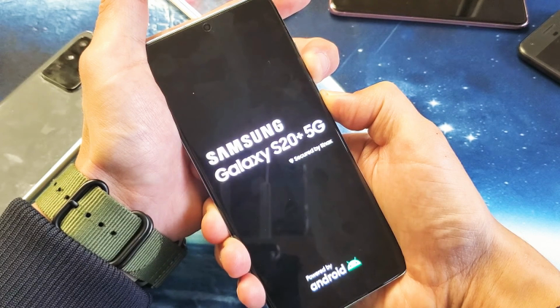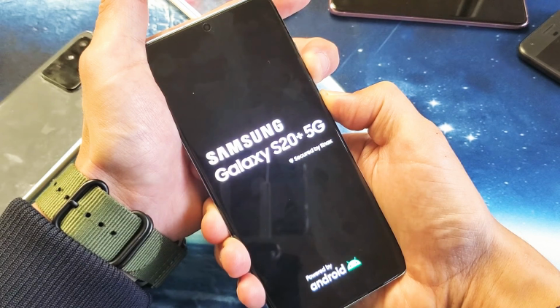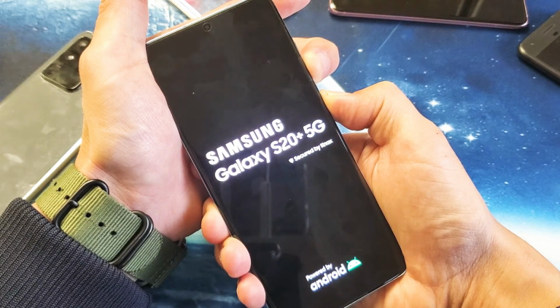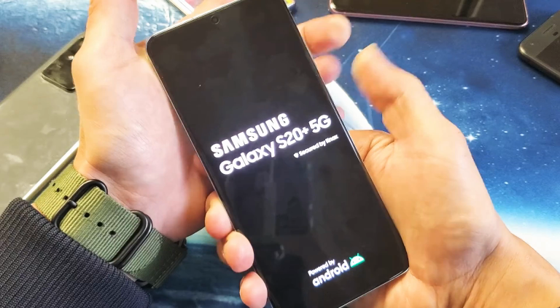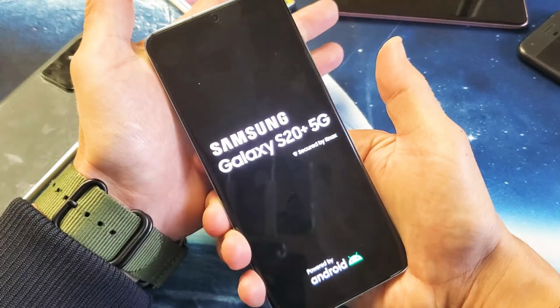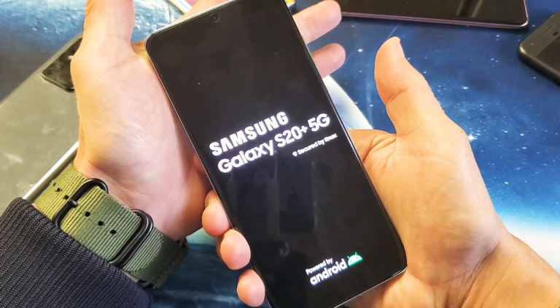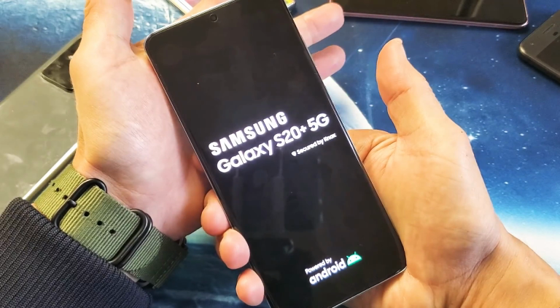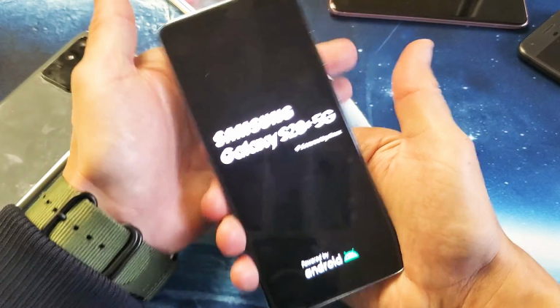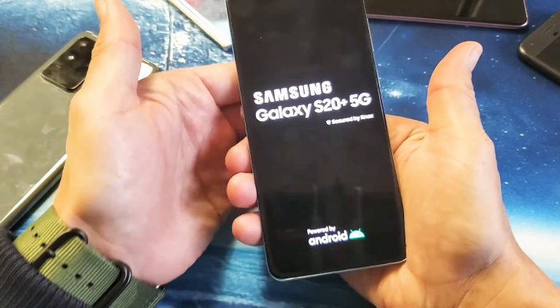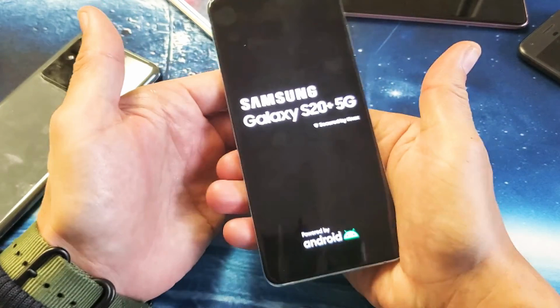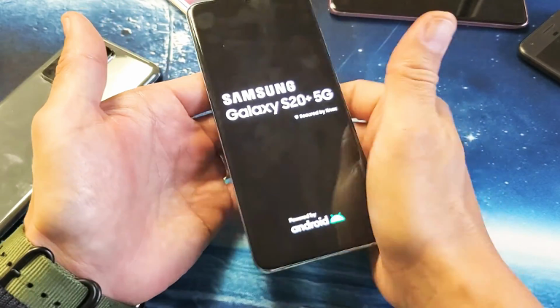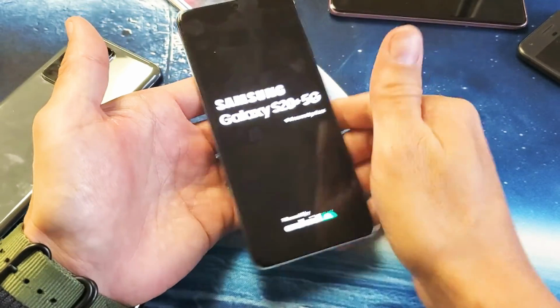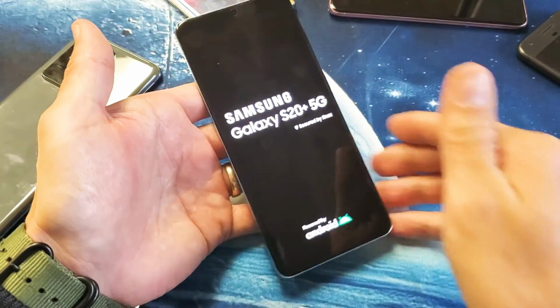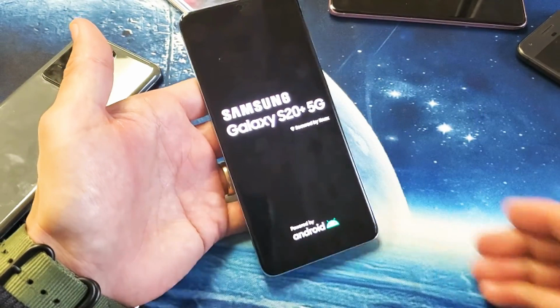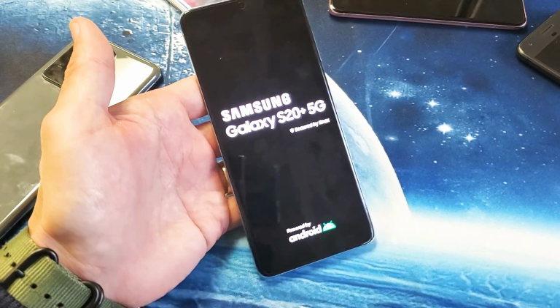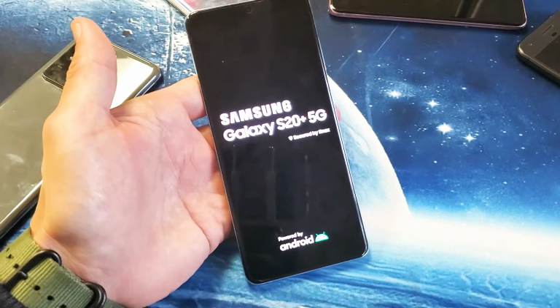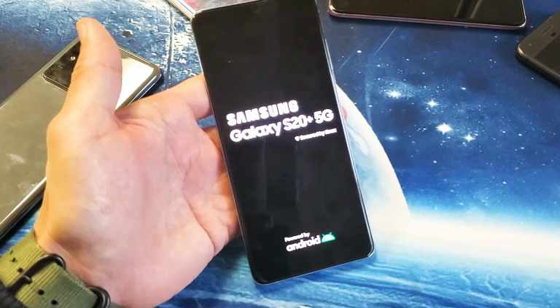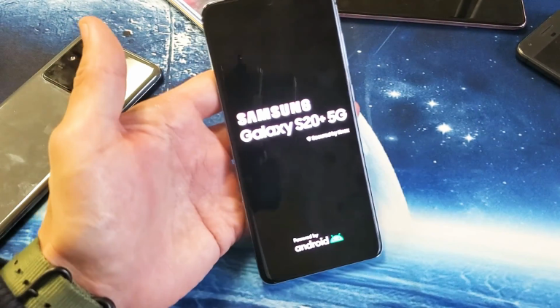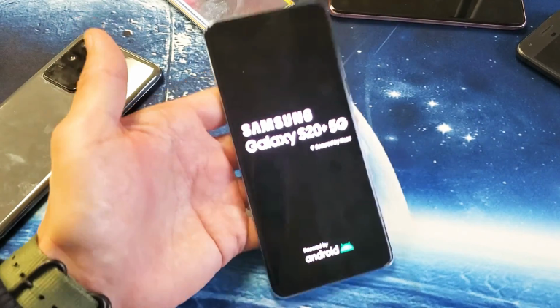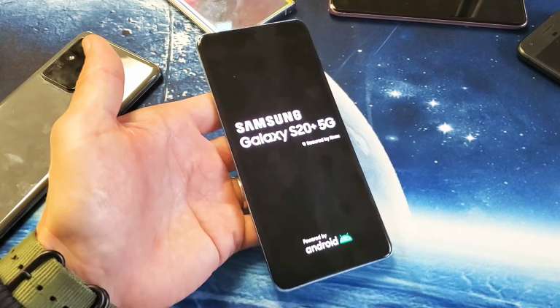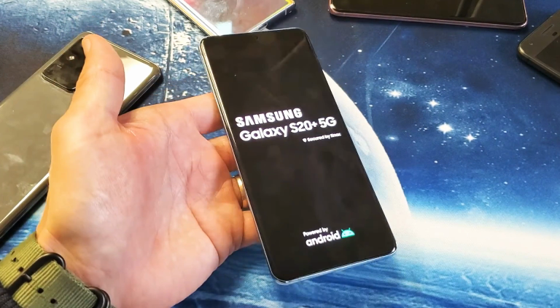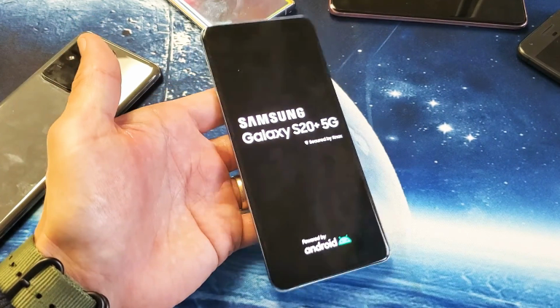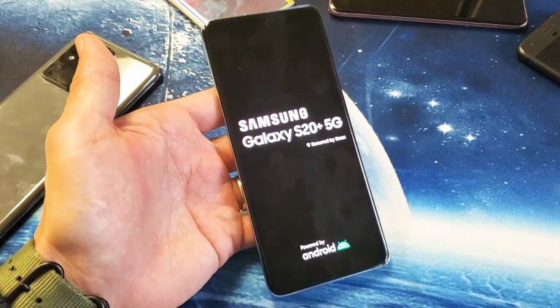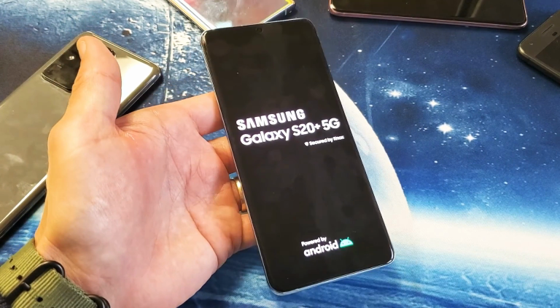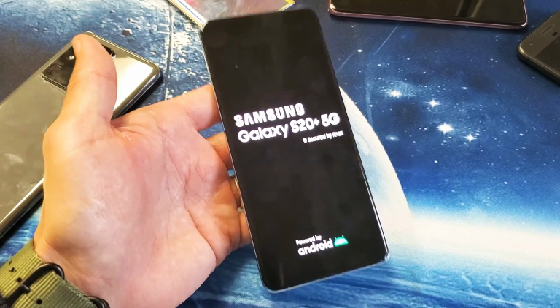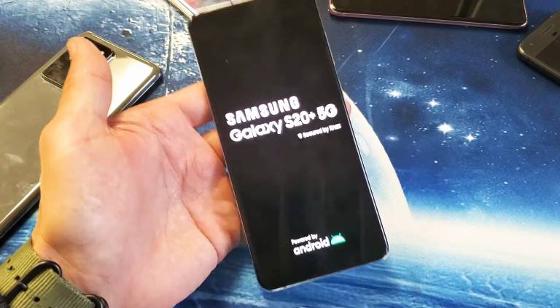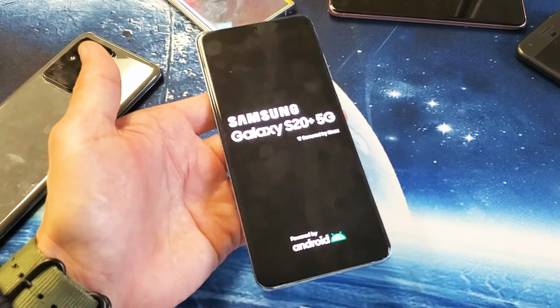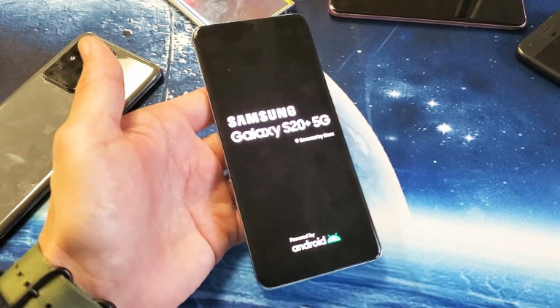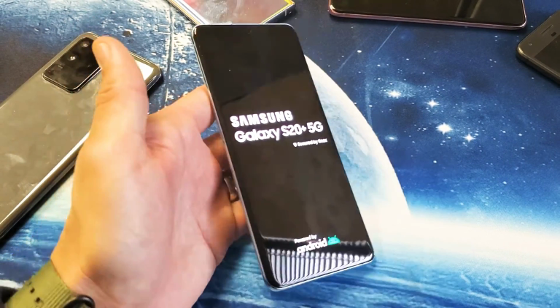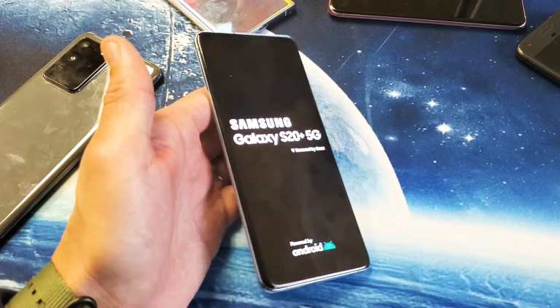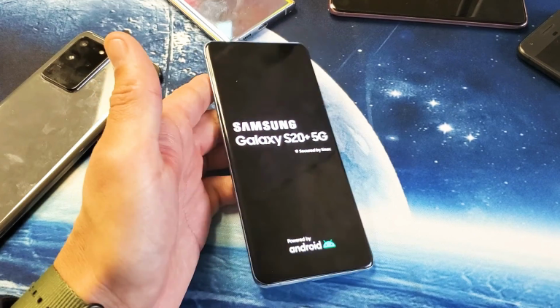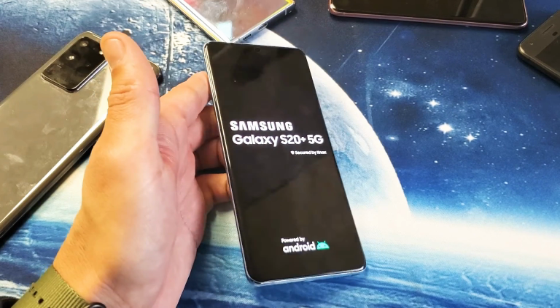There it is. You can go ahead and let go — you just forced your S20 to reboot or restart. Pretty simple.